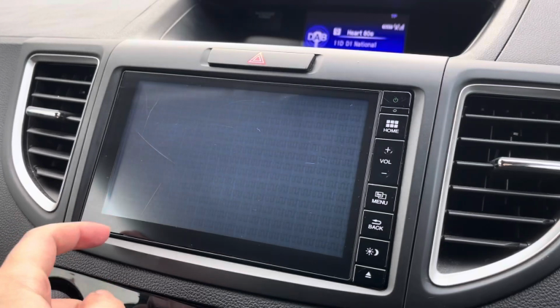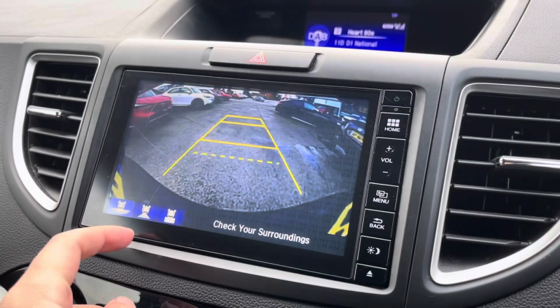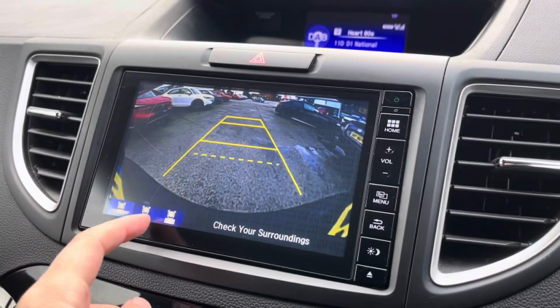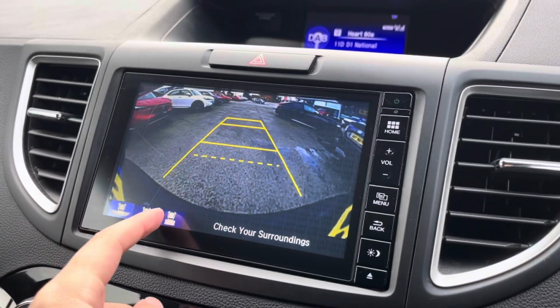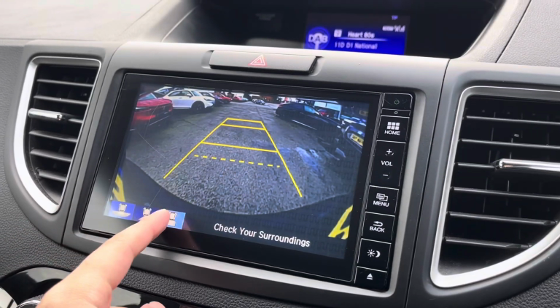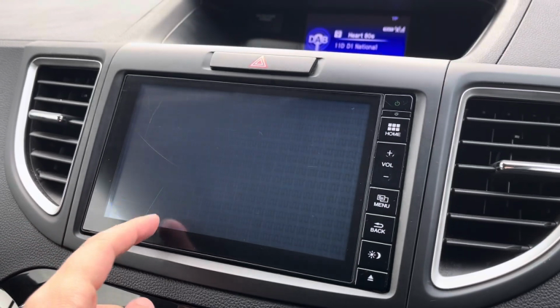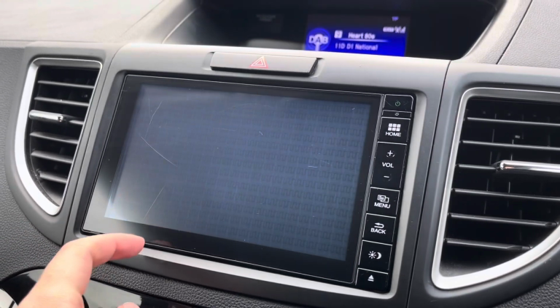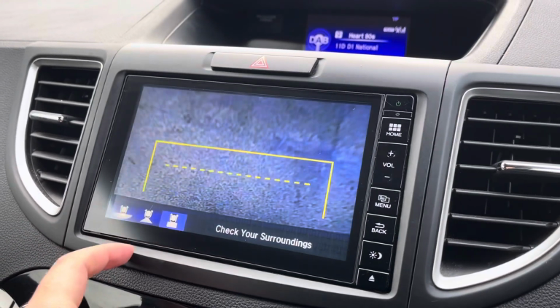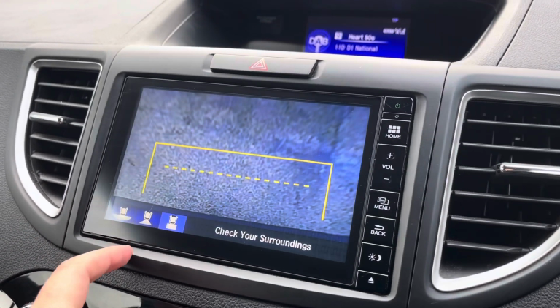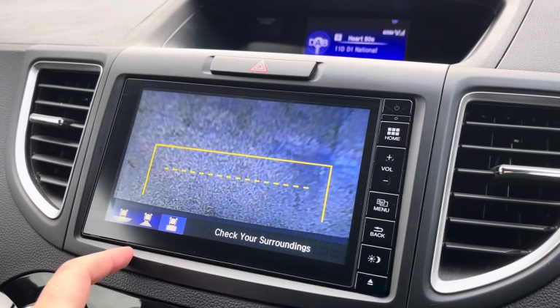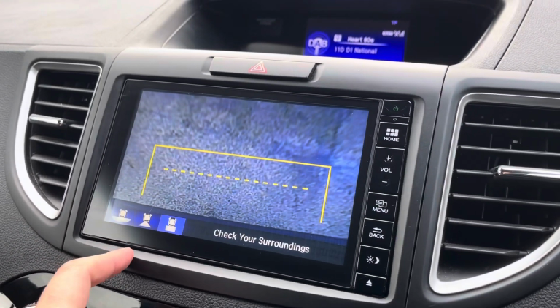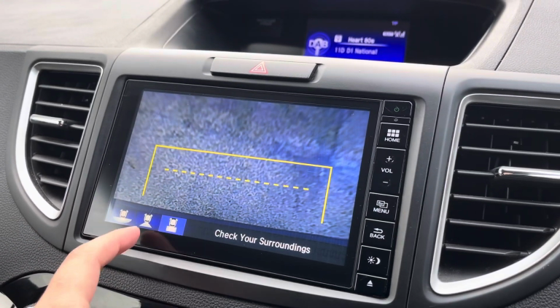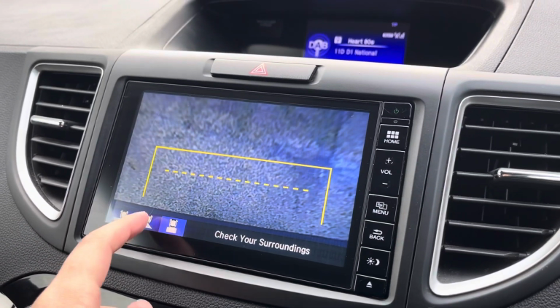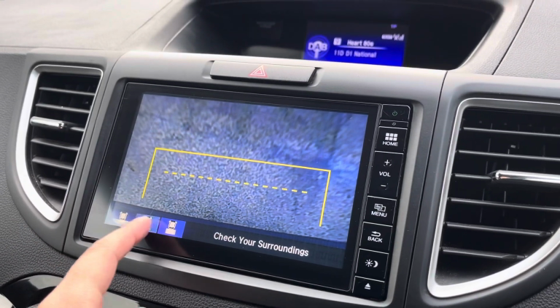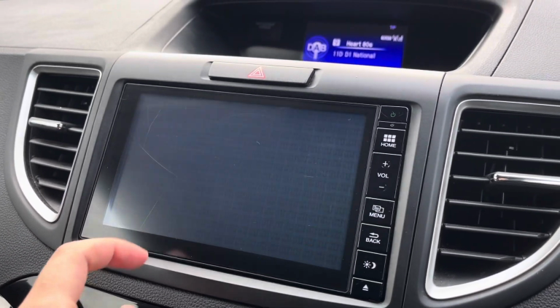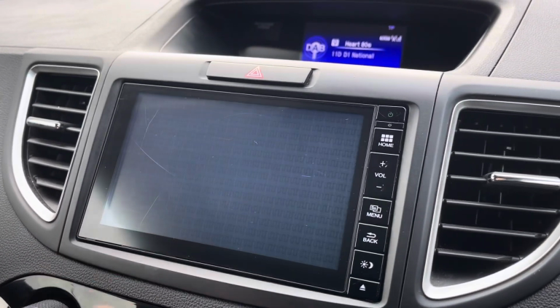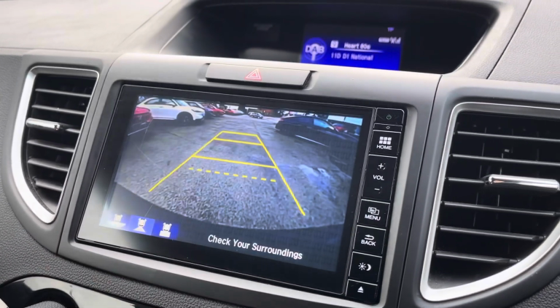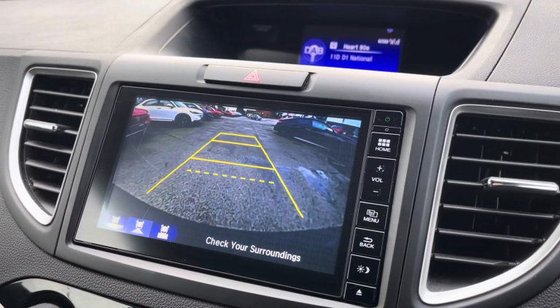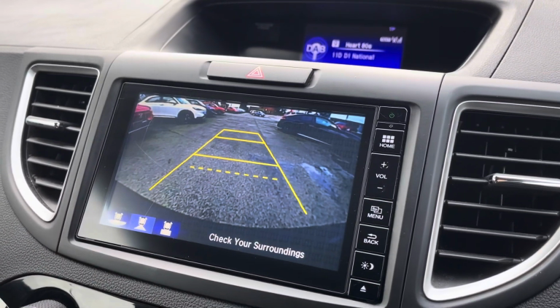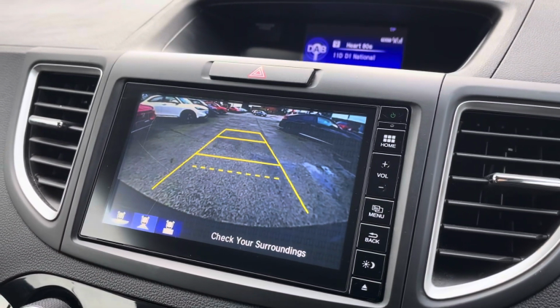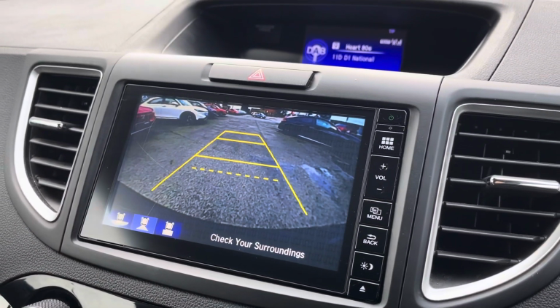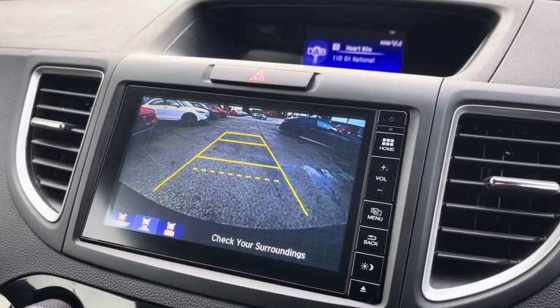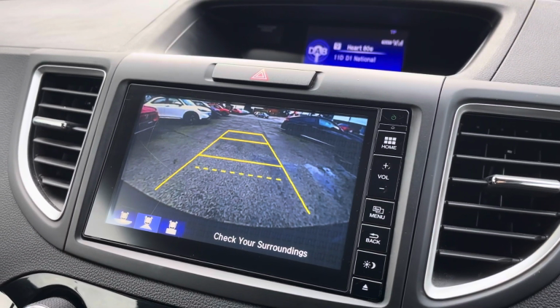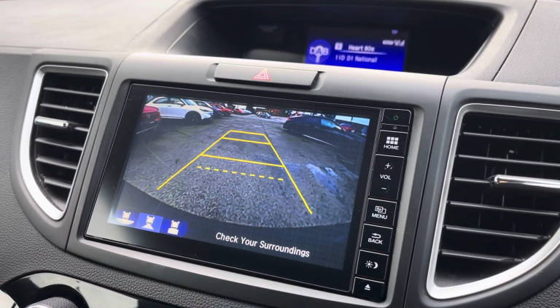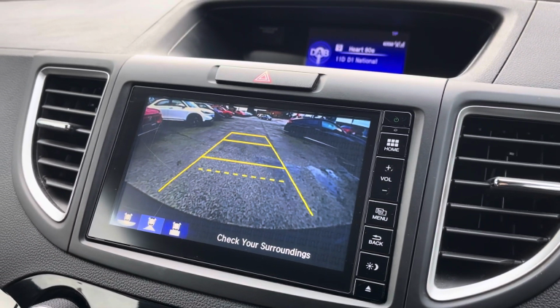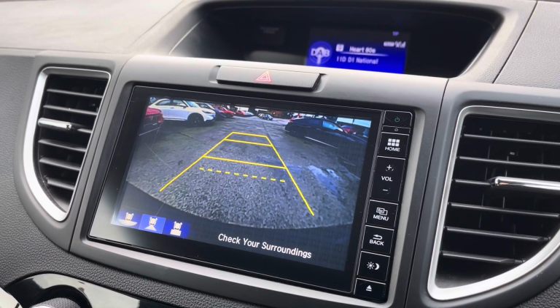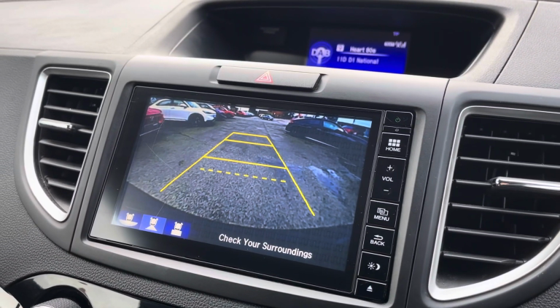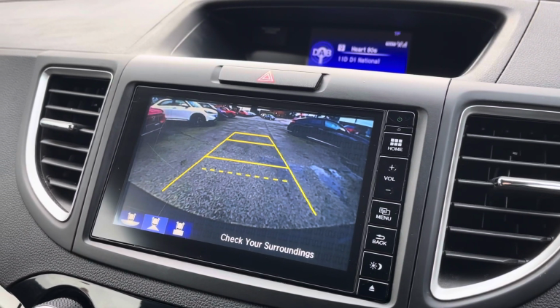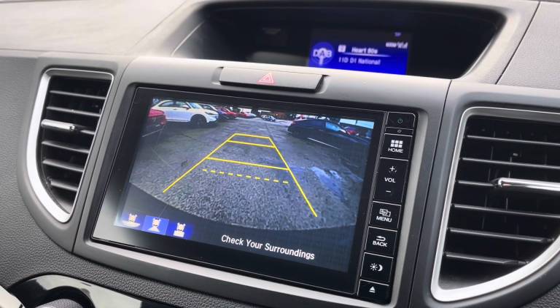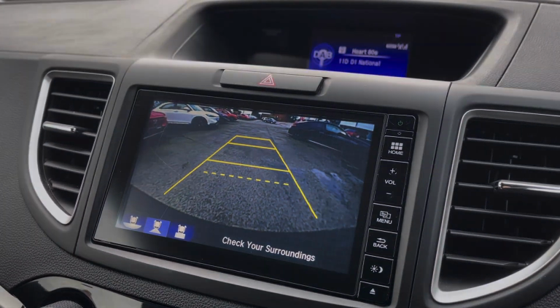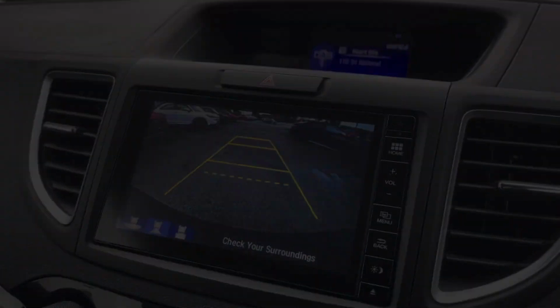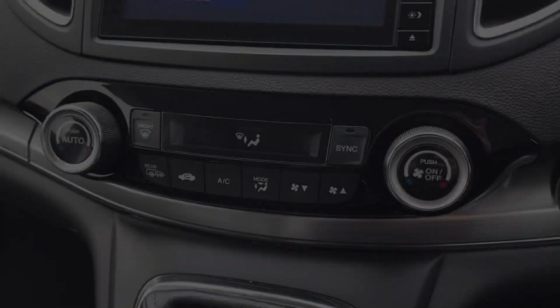When in reverse, you'll get this menu here — it's got three different rear view cameras, including a tow bar fitting camera.